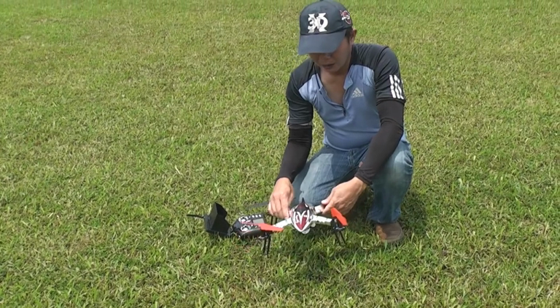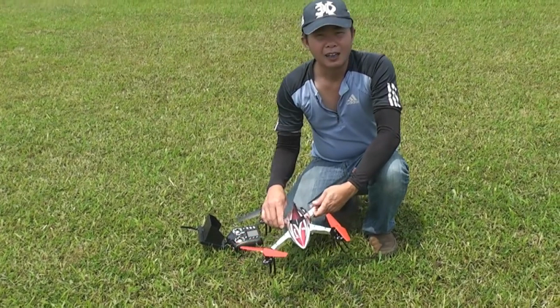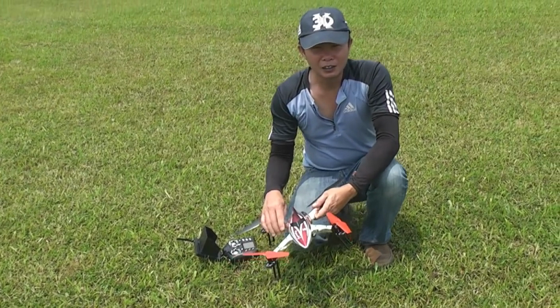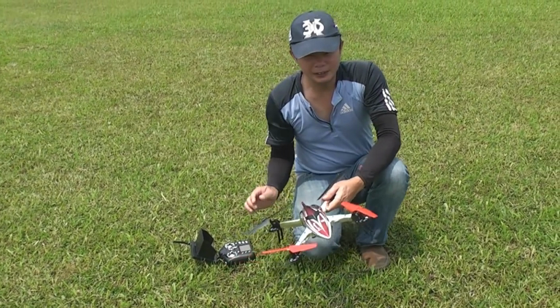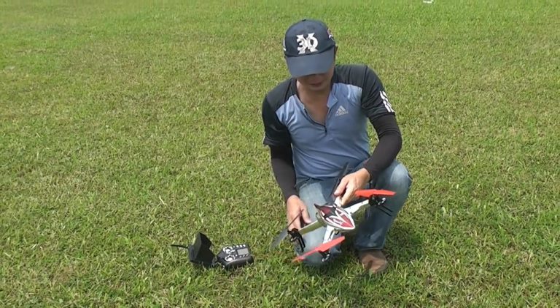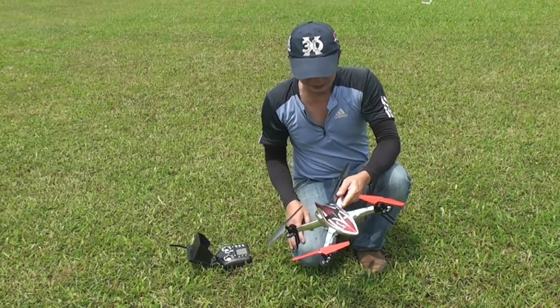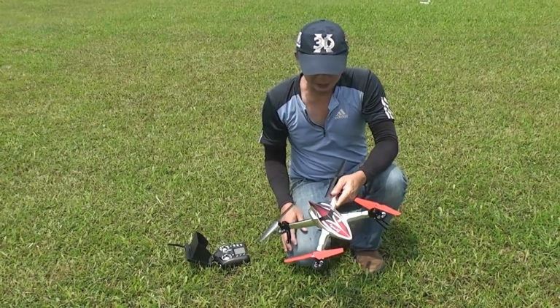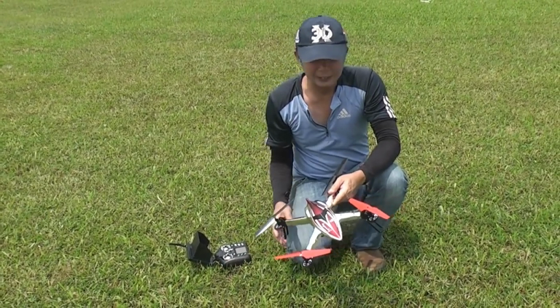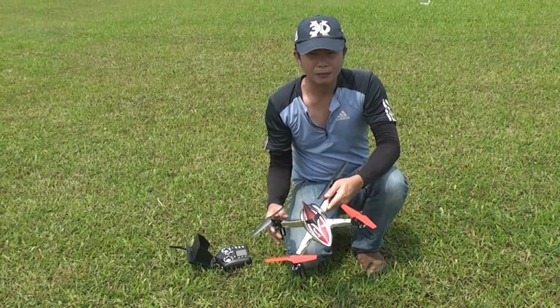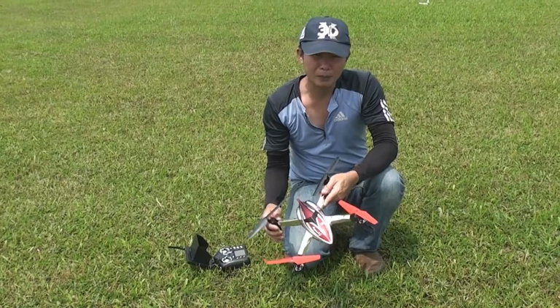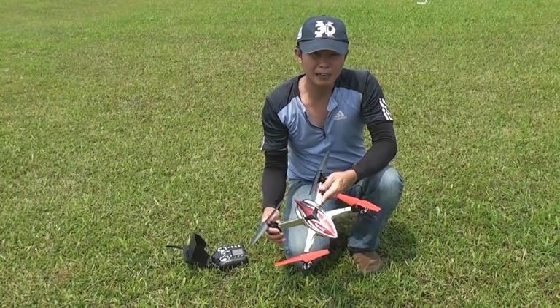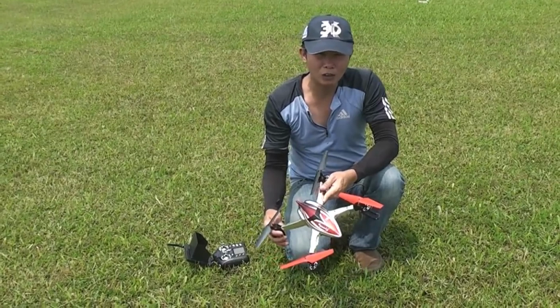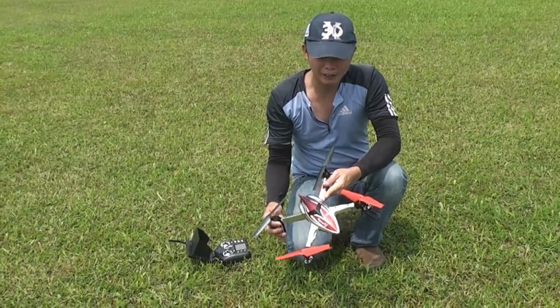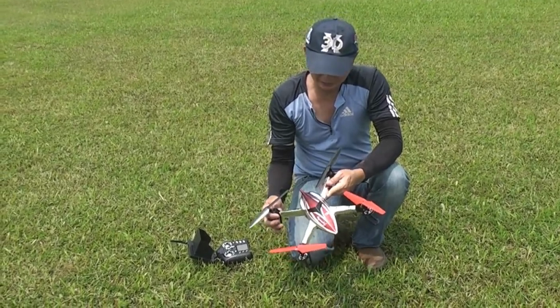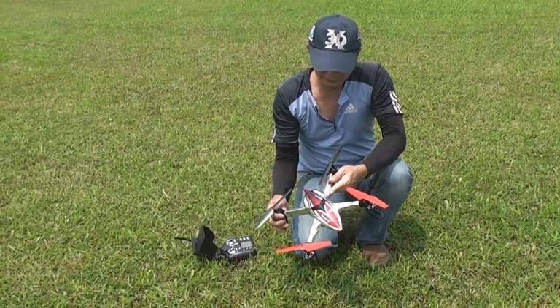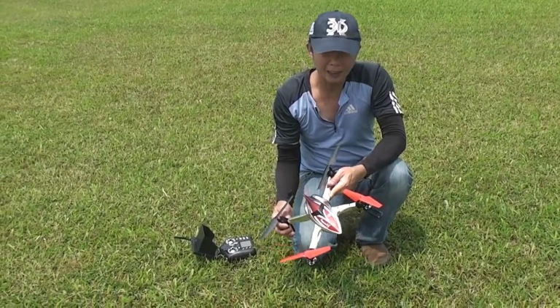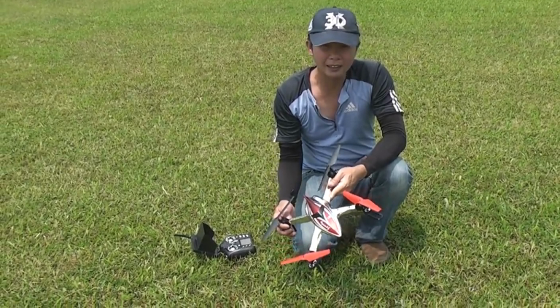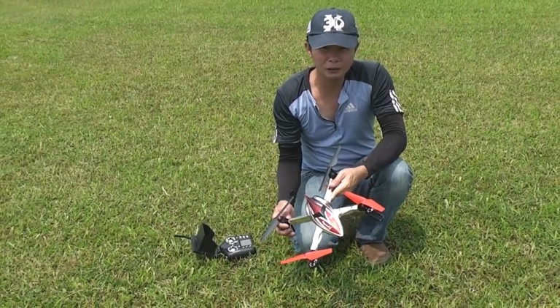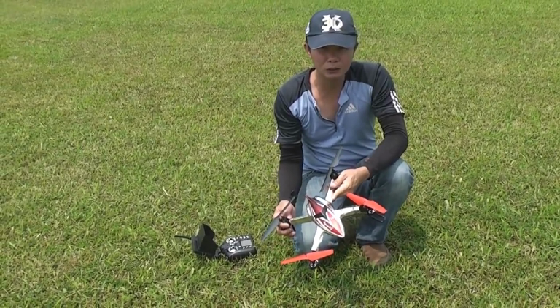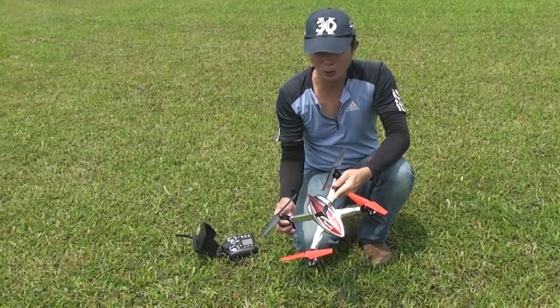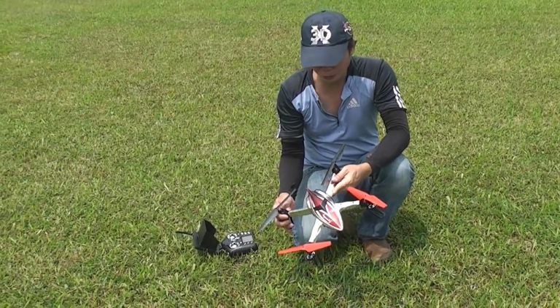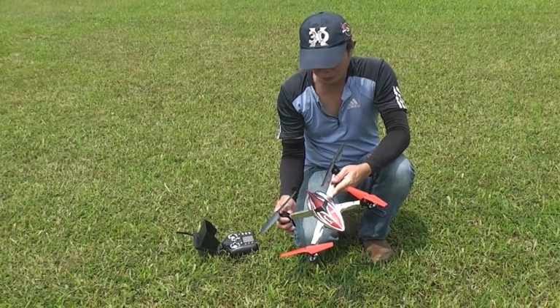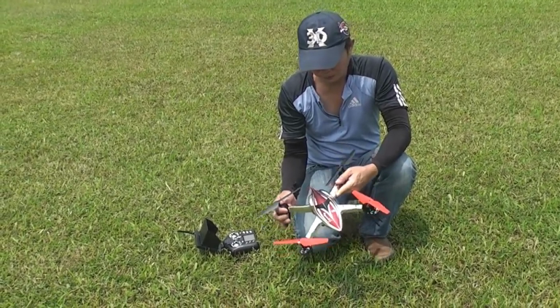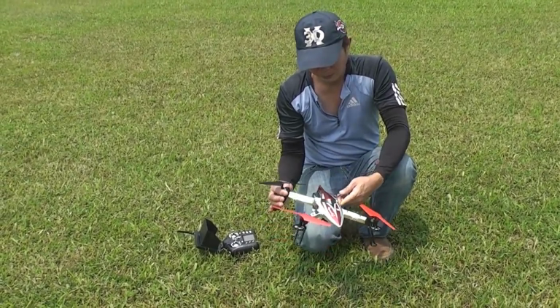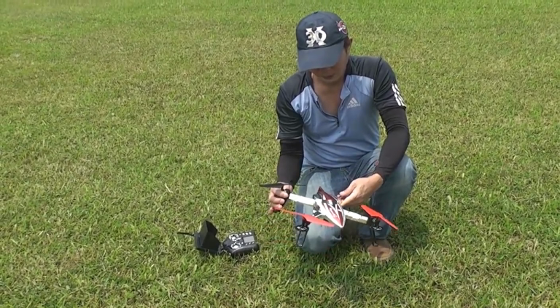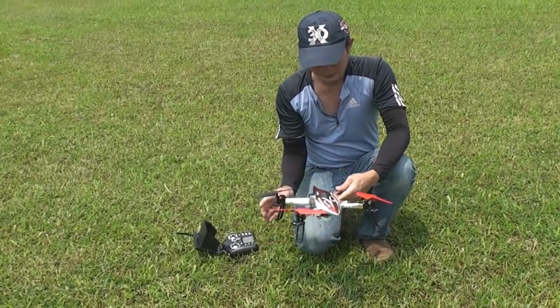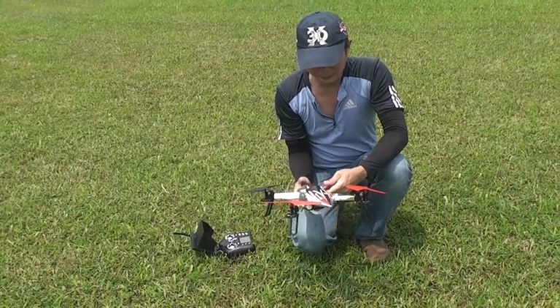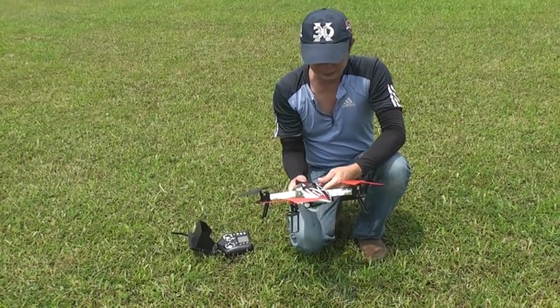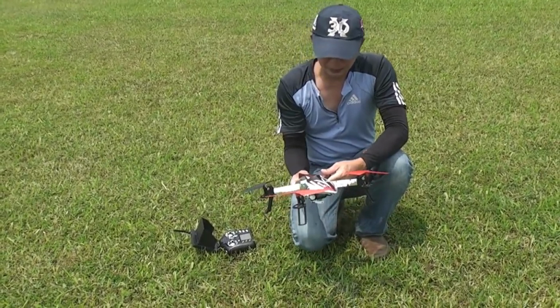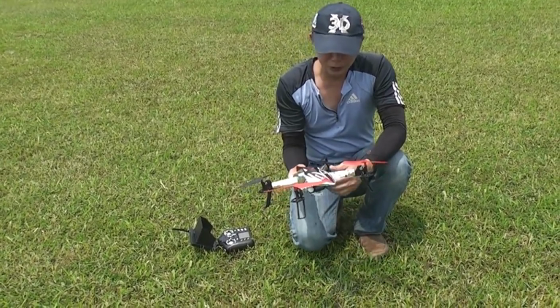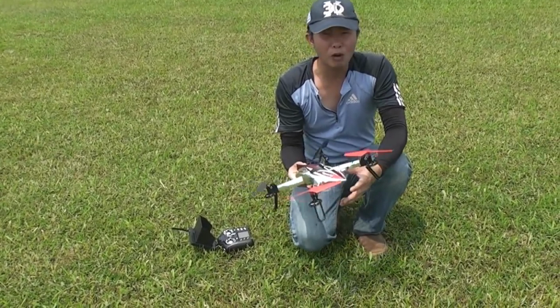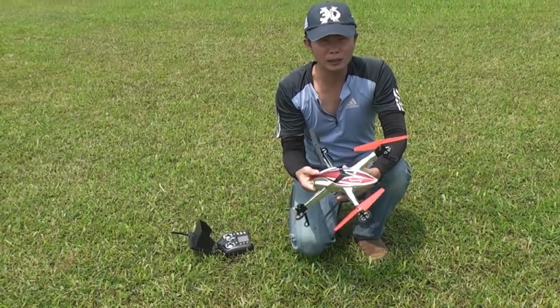Hello, this is from WL Toys, the Q212. This is a new model.